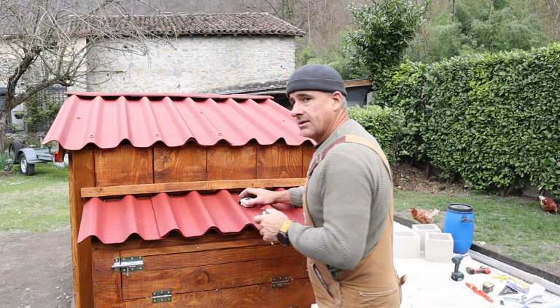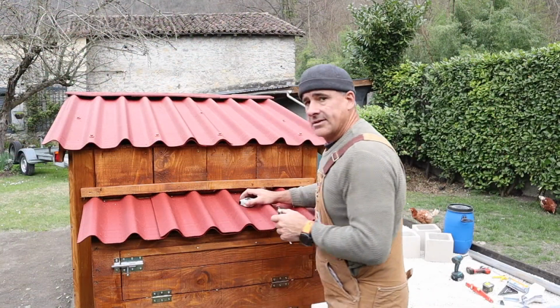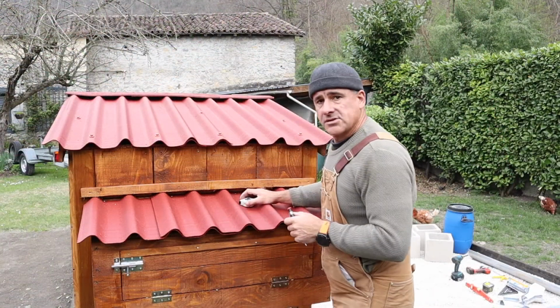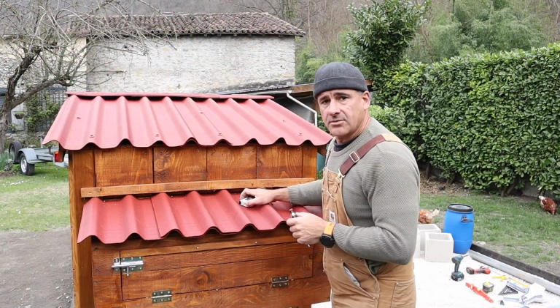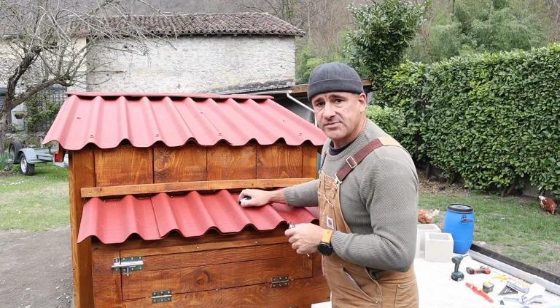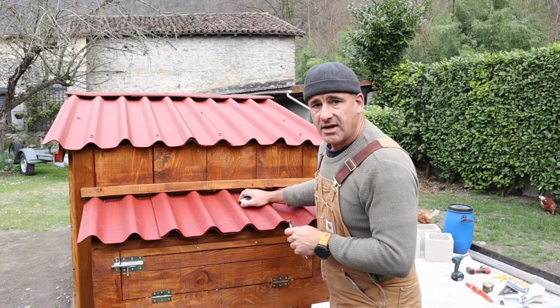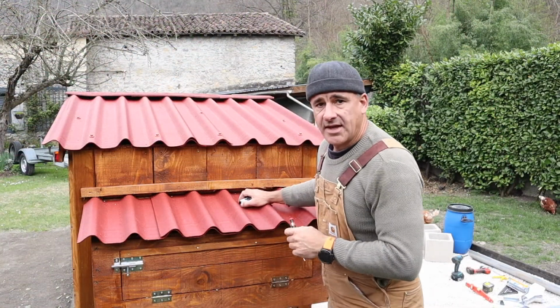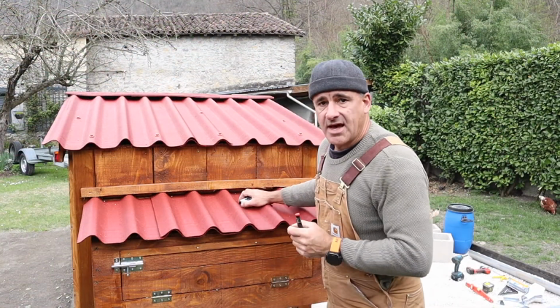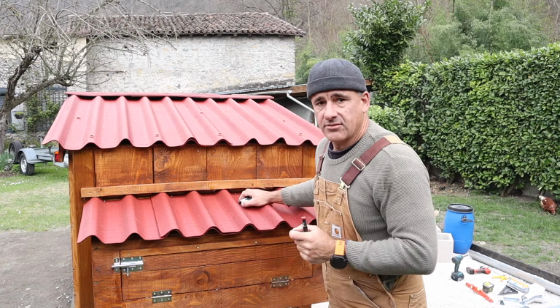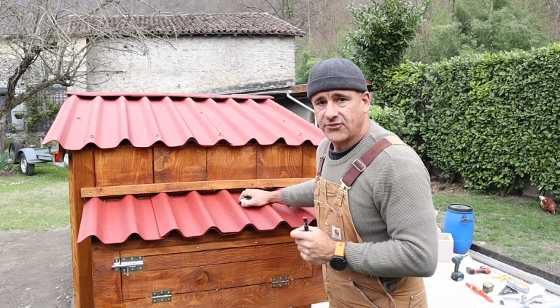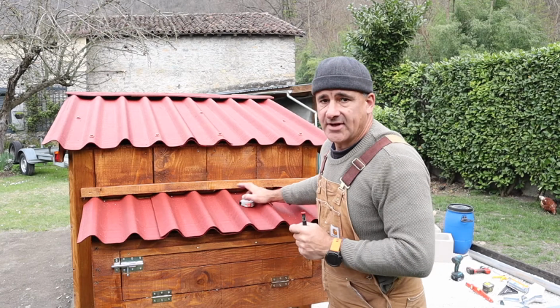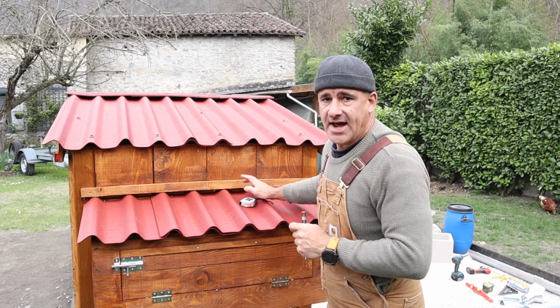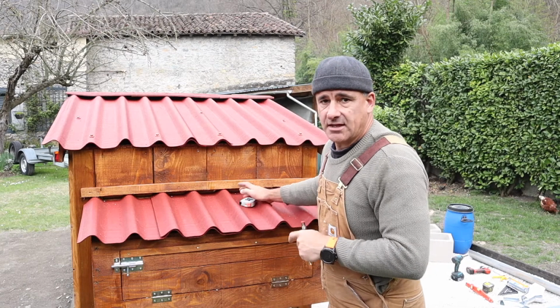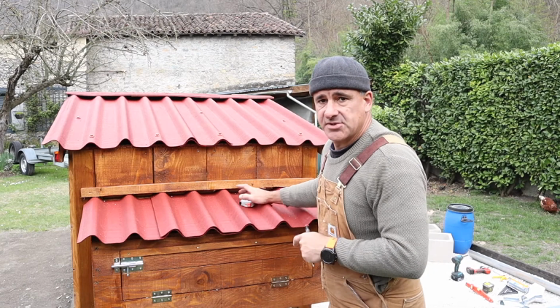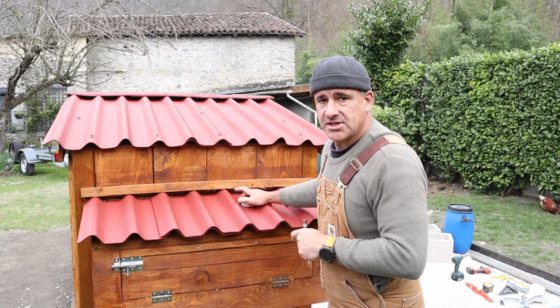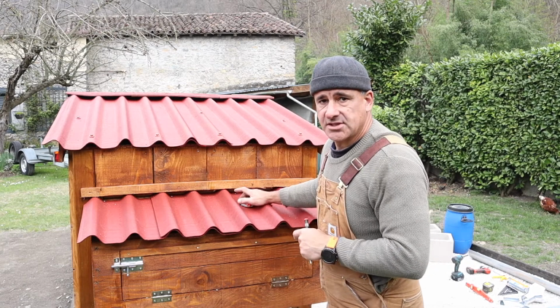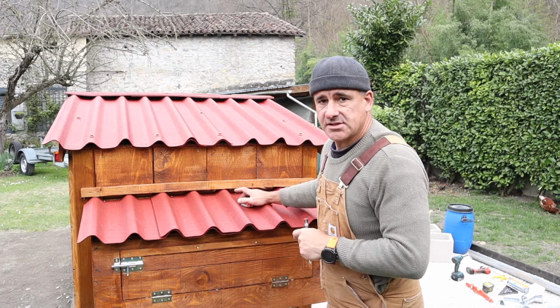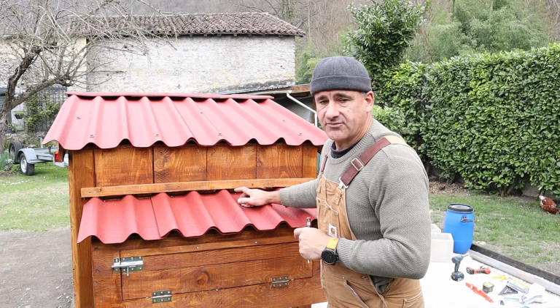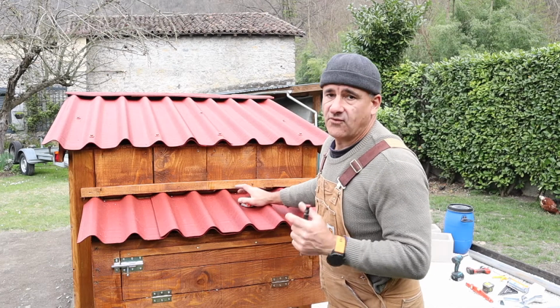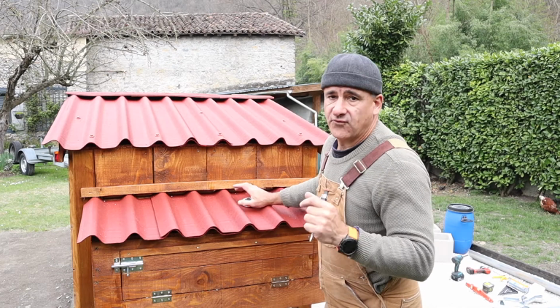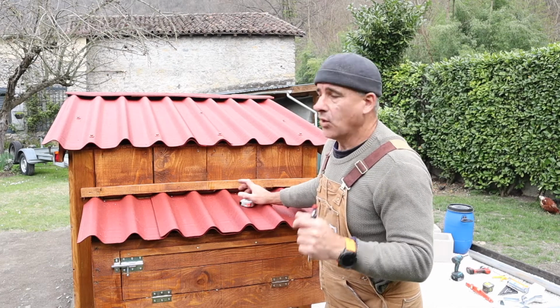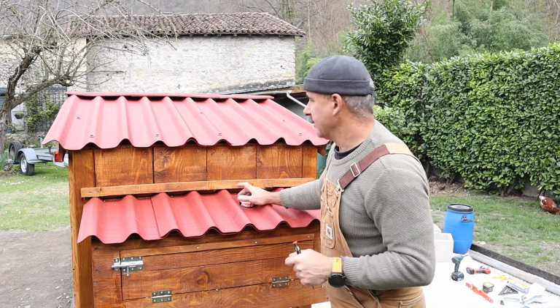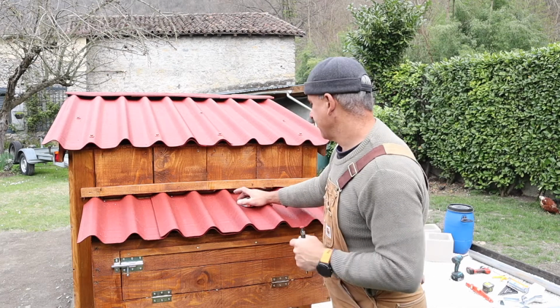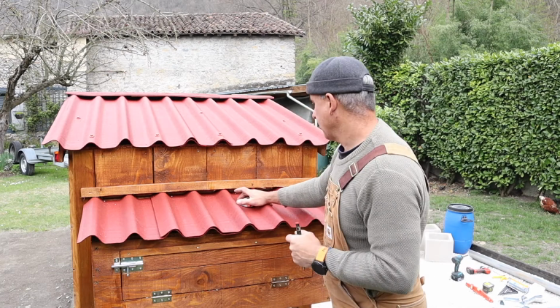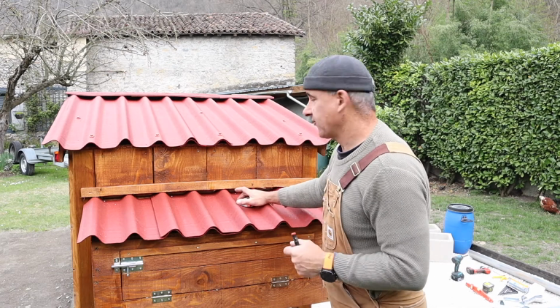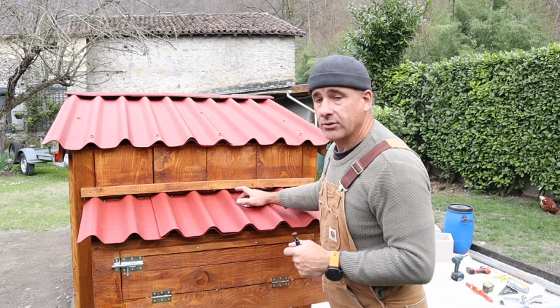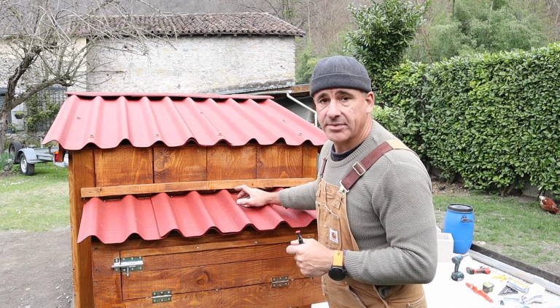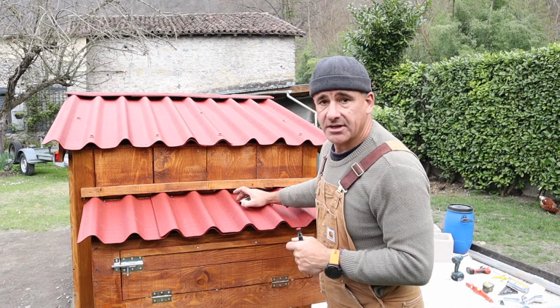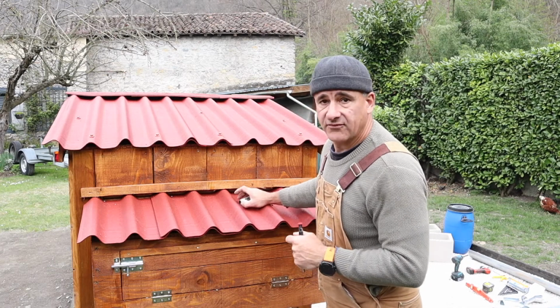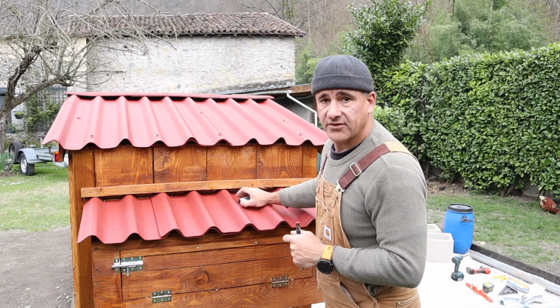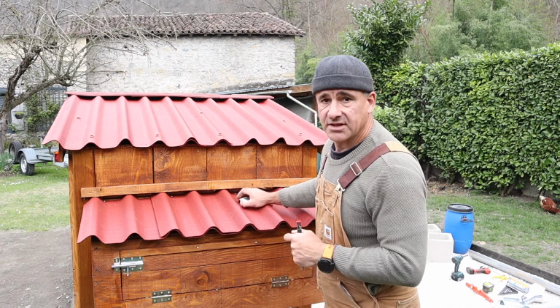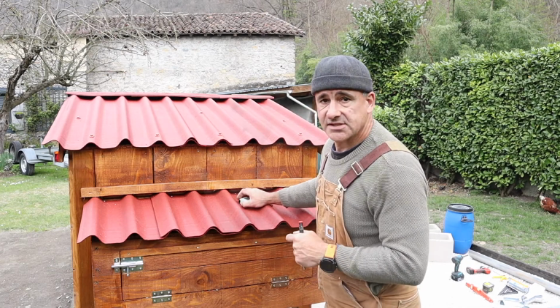So I'm just marking out the three hanger positions. I've got four but I think three will be enough for this.